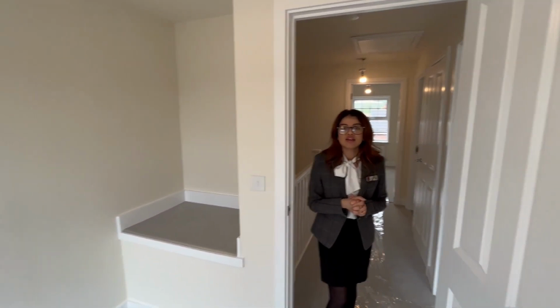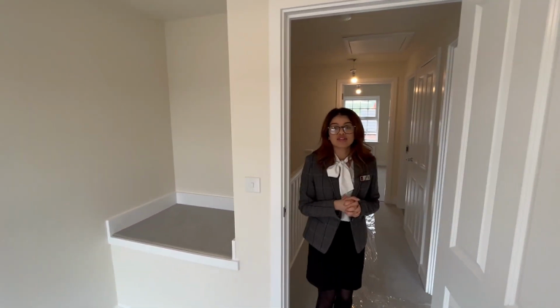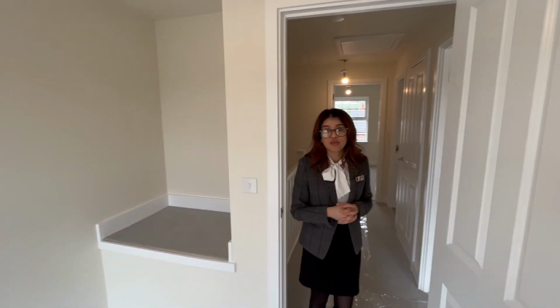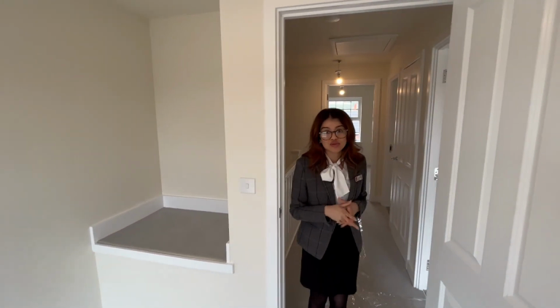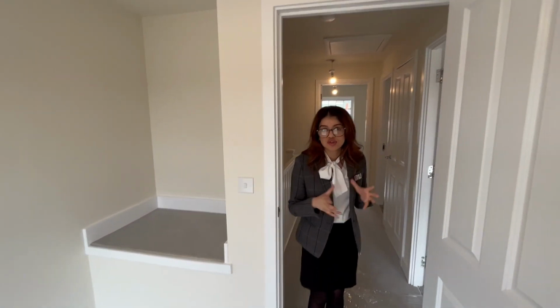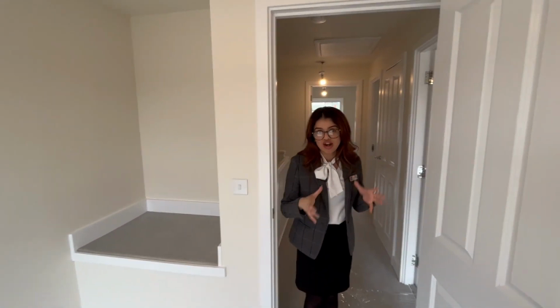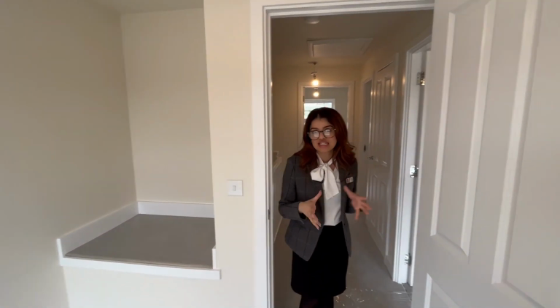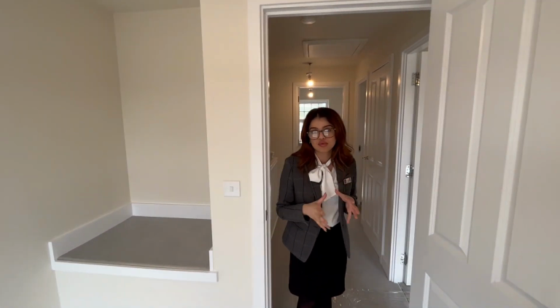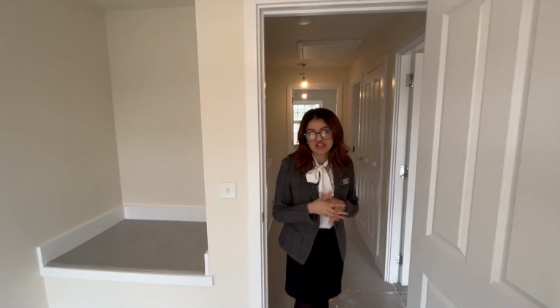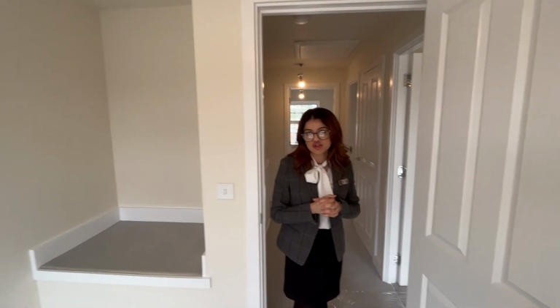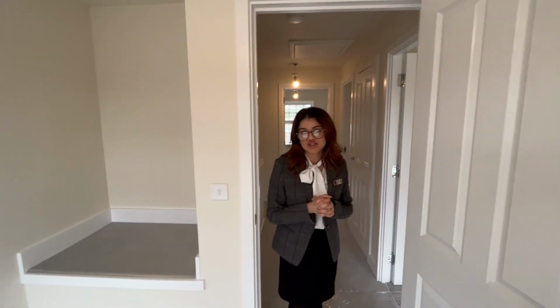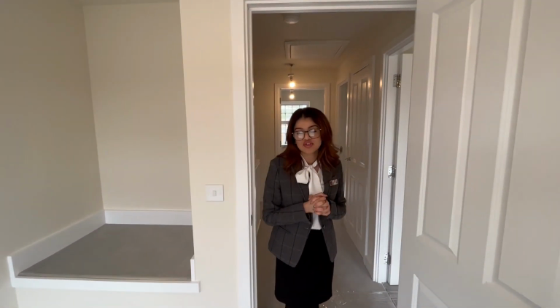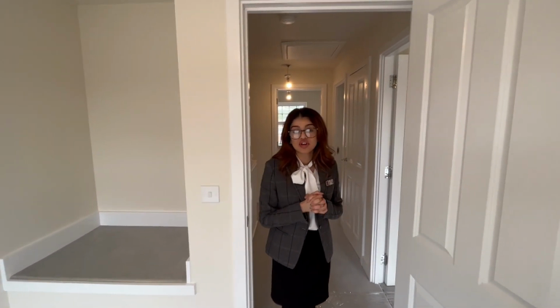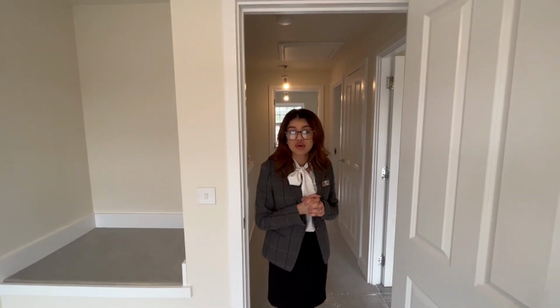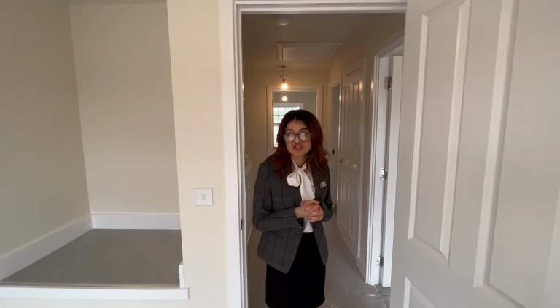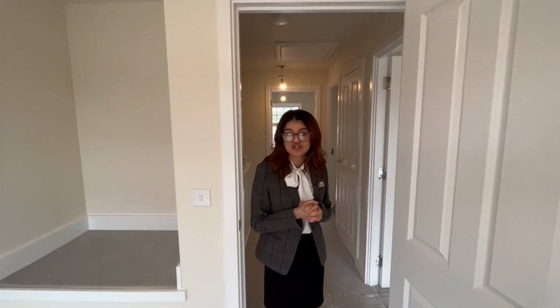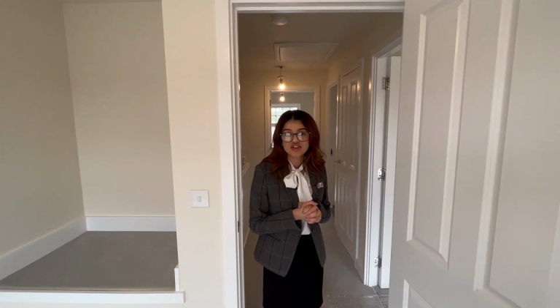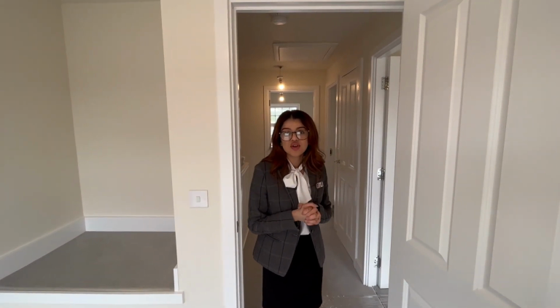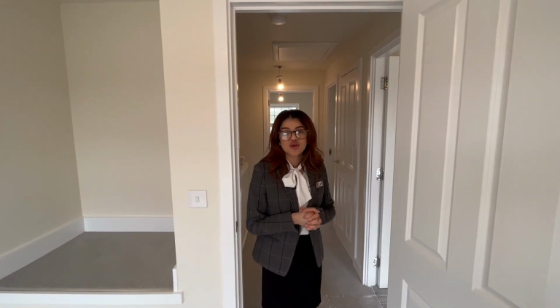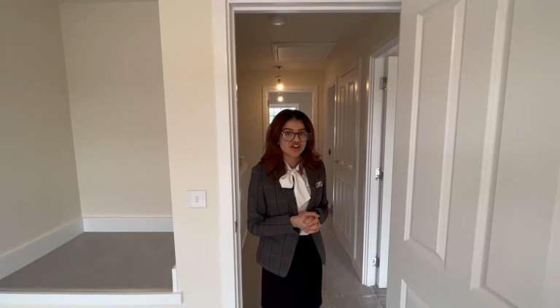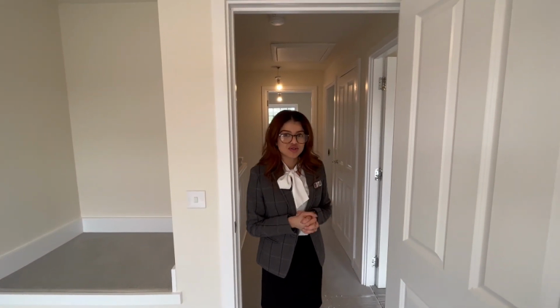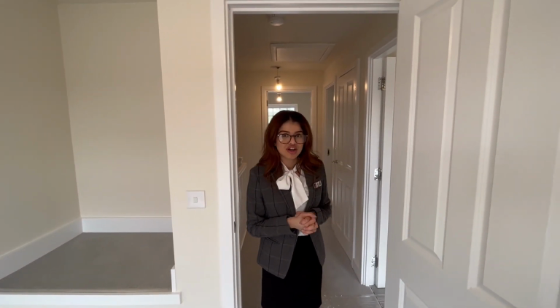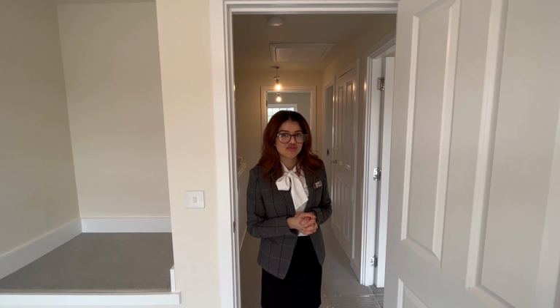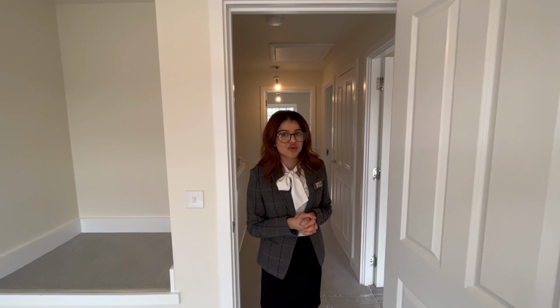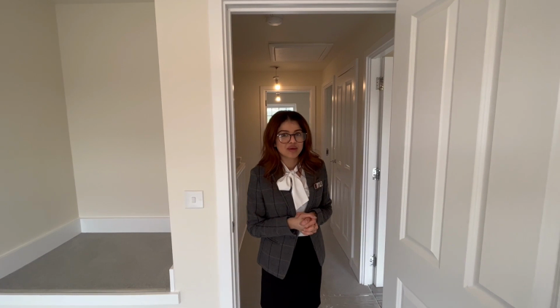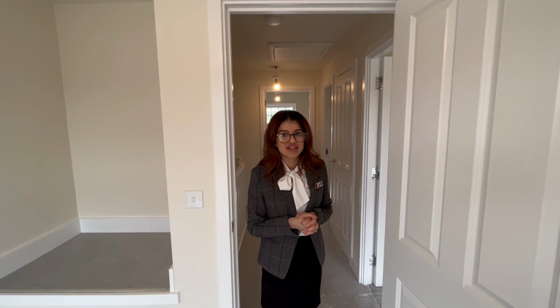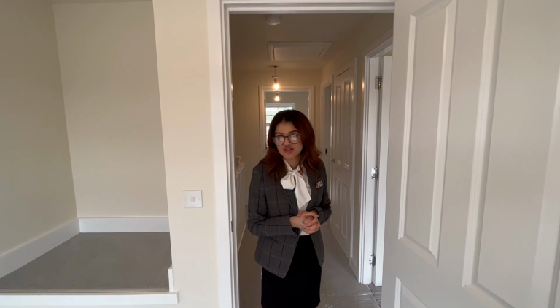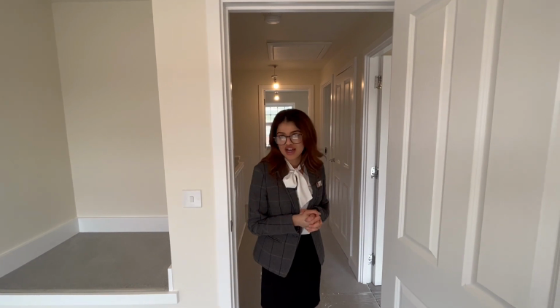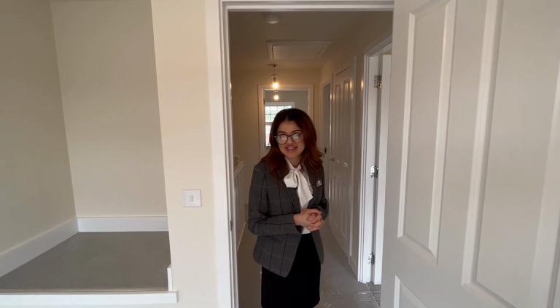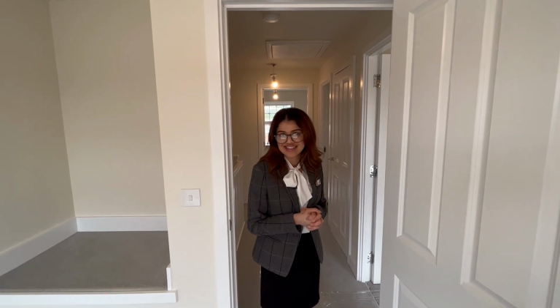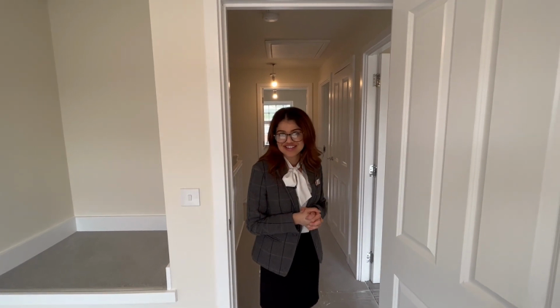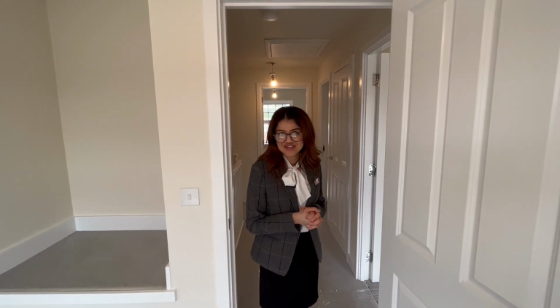This home is ready to move into, so if you've got any questions or if you'd like to arrange a viewing, please do not hesitate to get in touch.